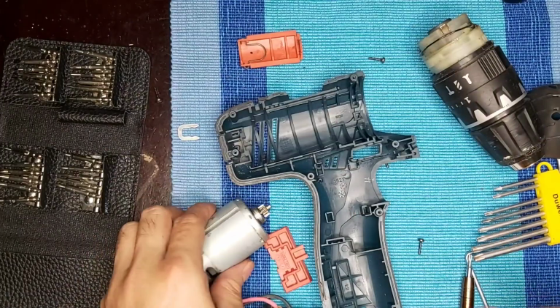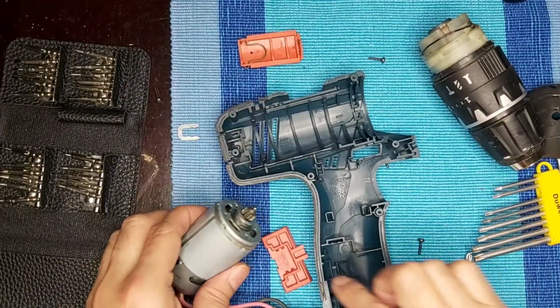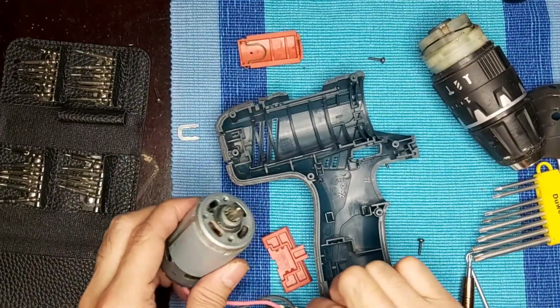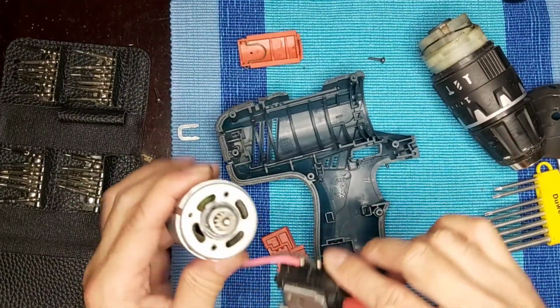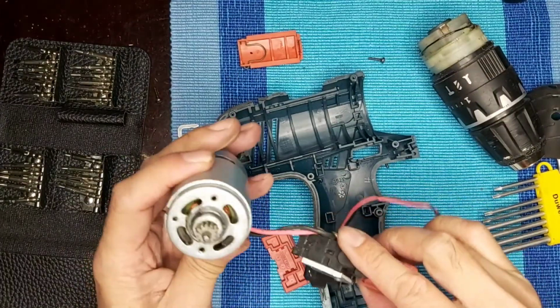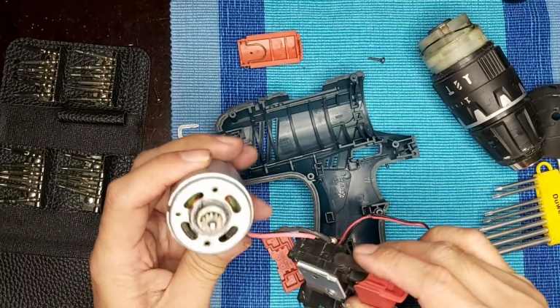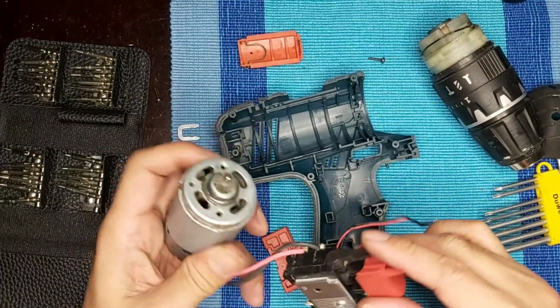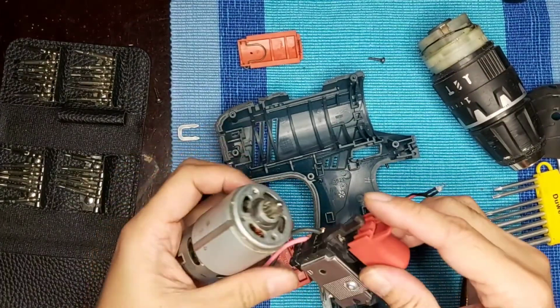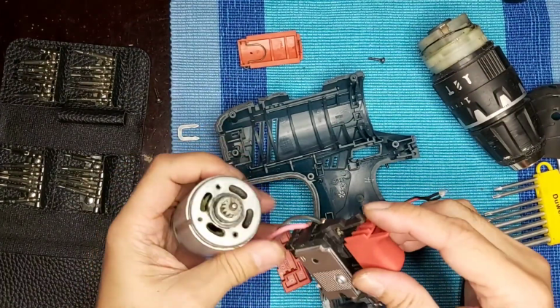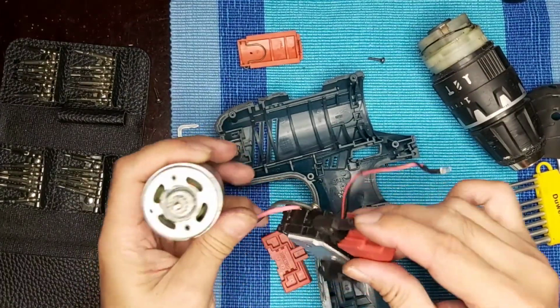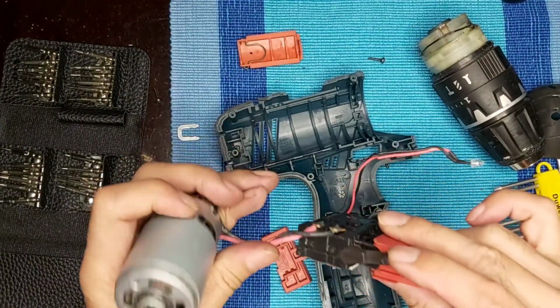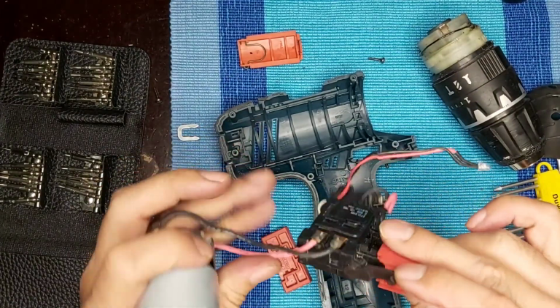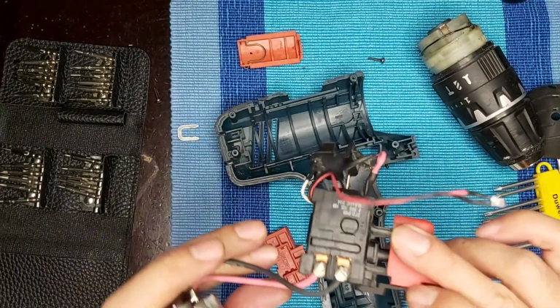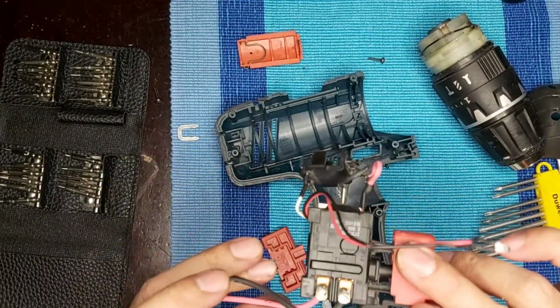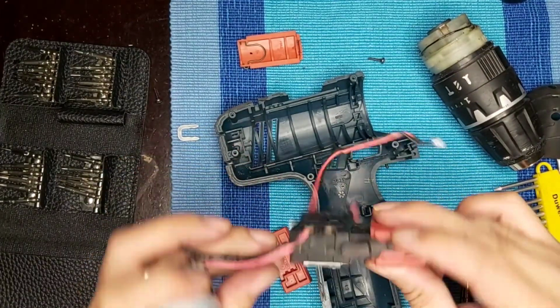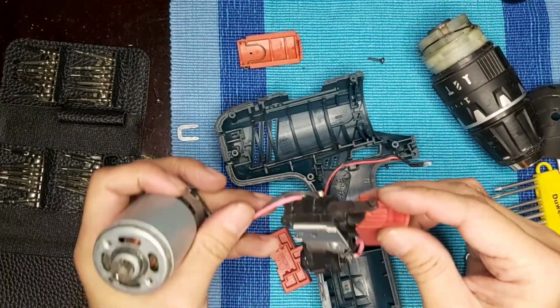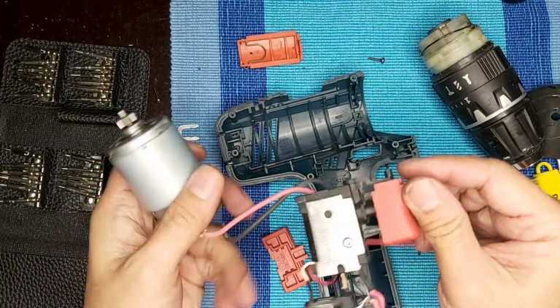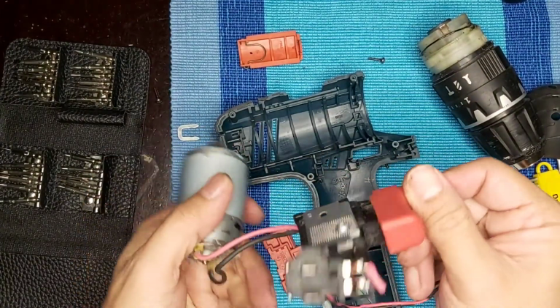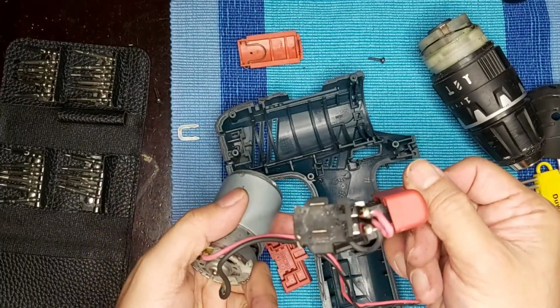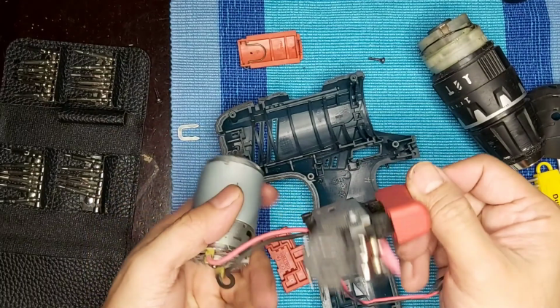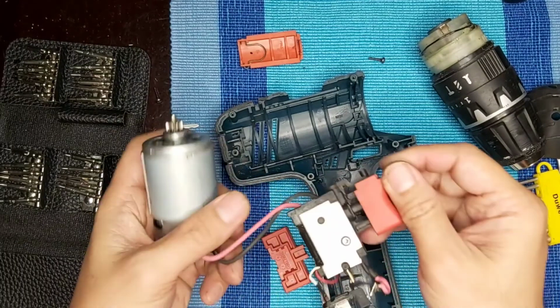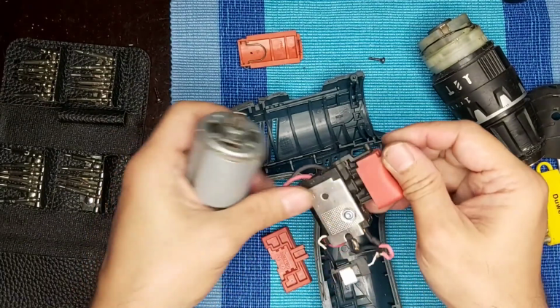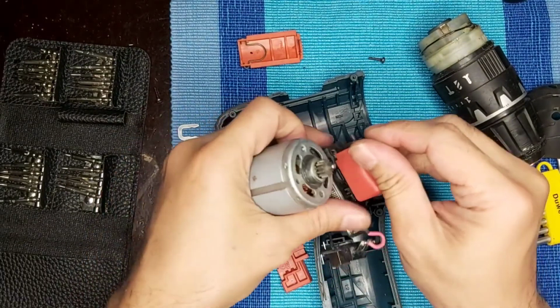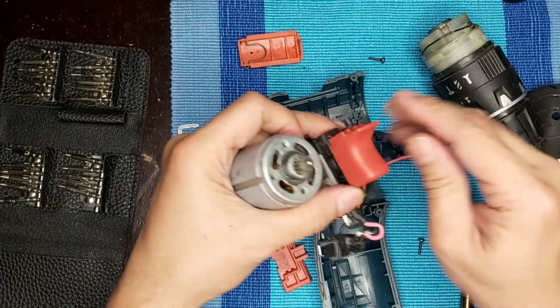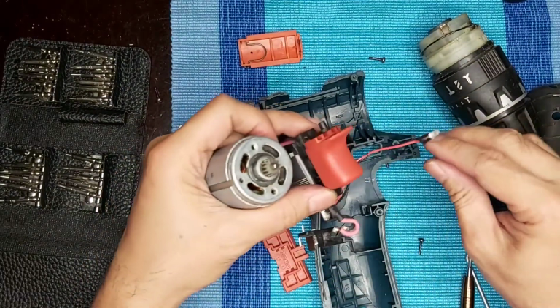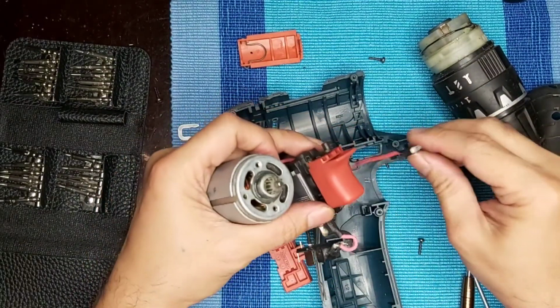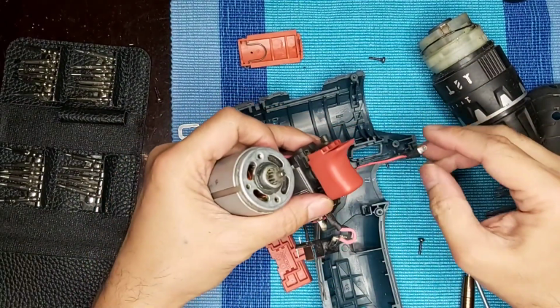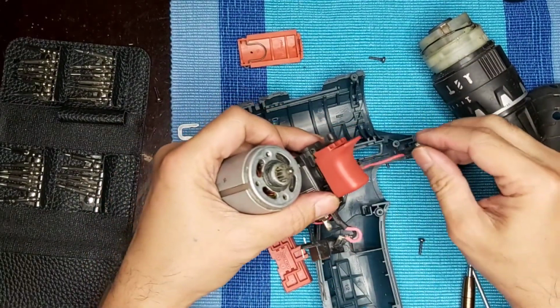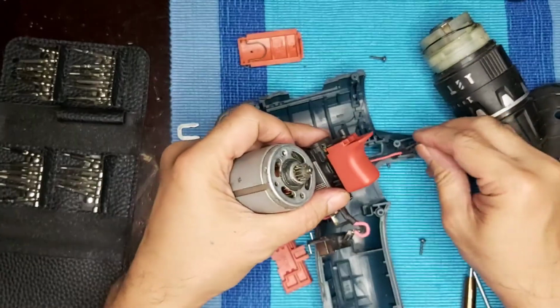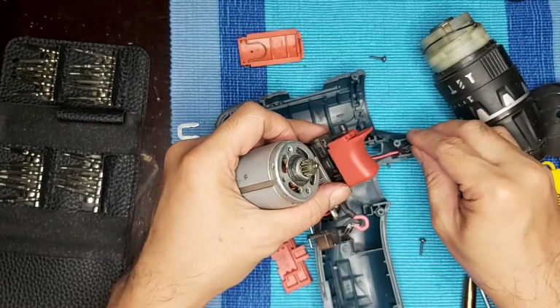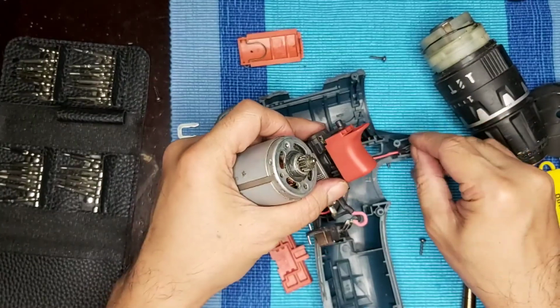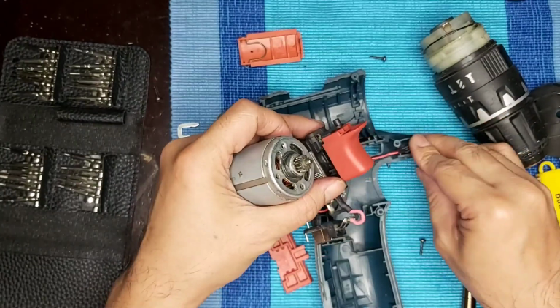After cleaning the motor with an old toothbrush, it's time to assemble it again. I'll start with the LED.